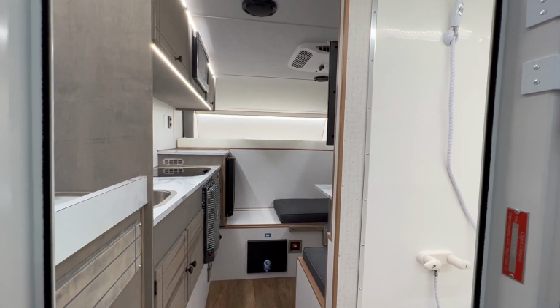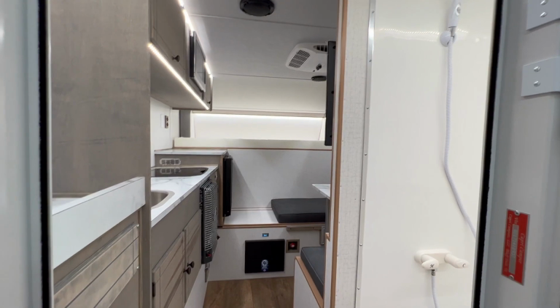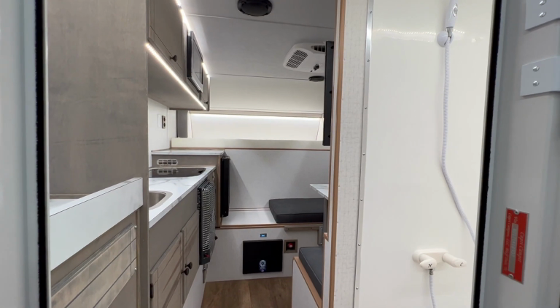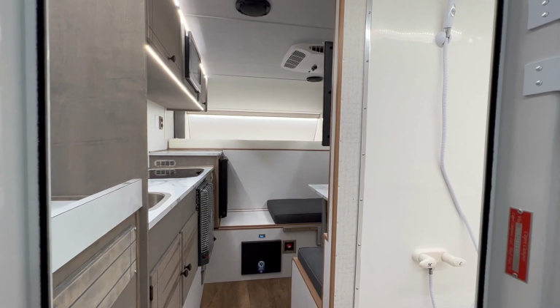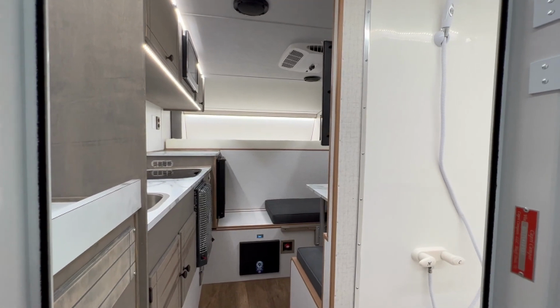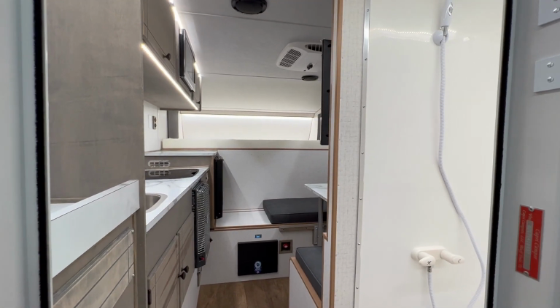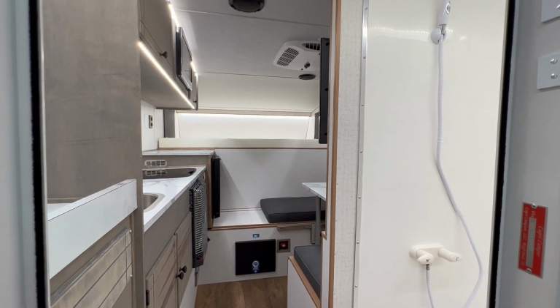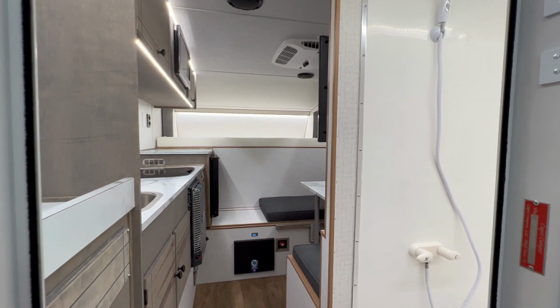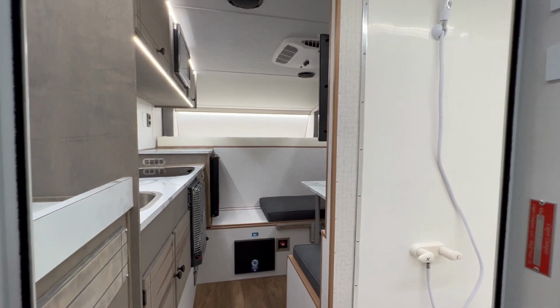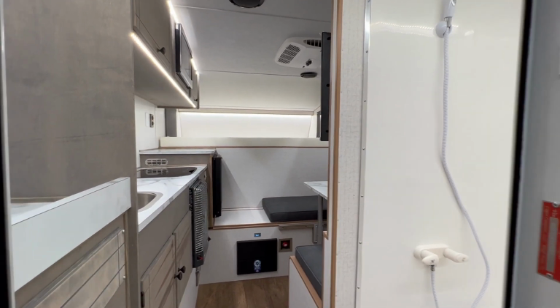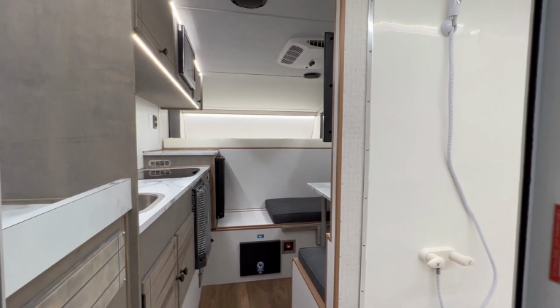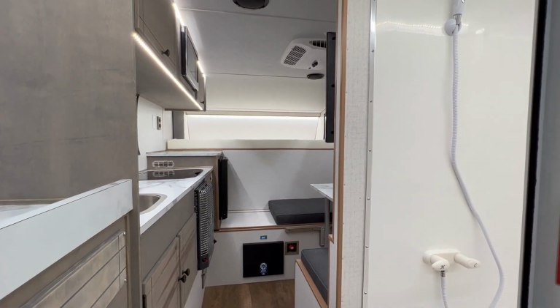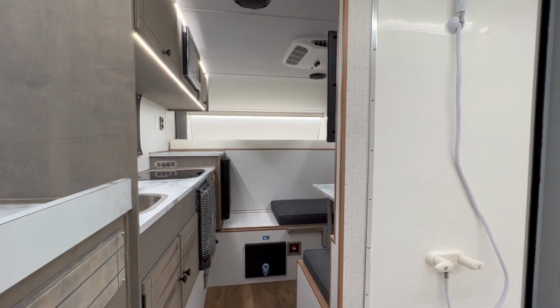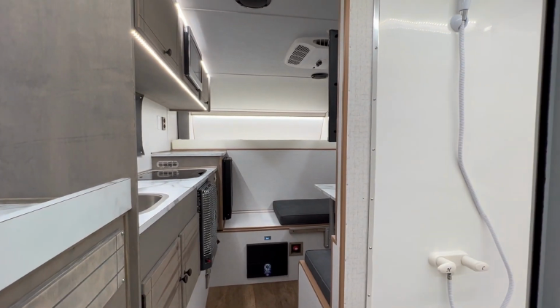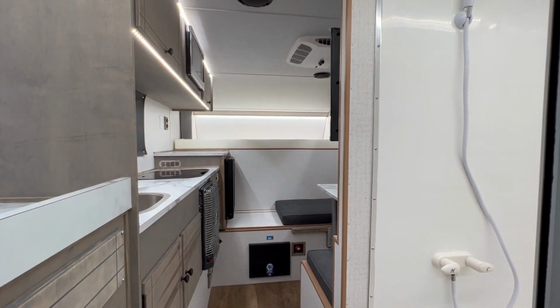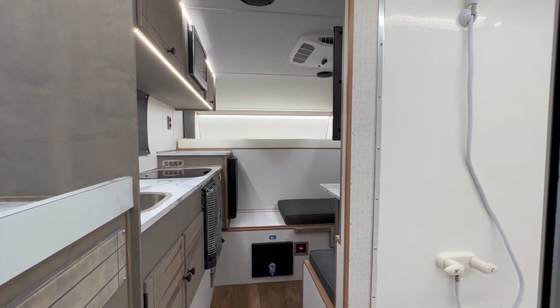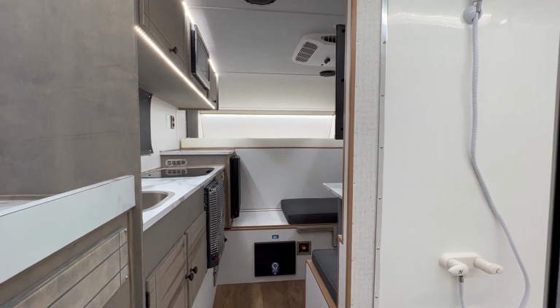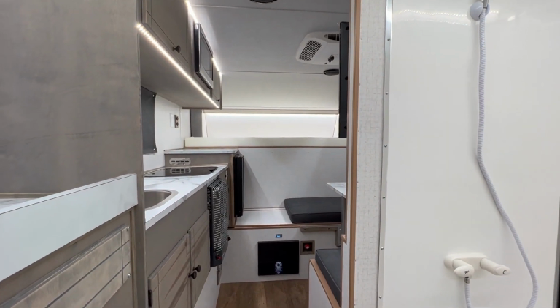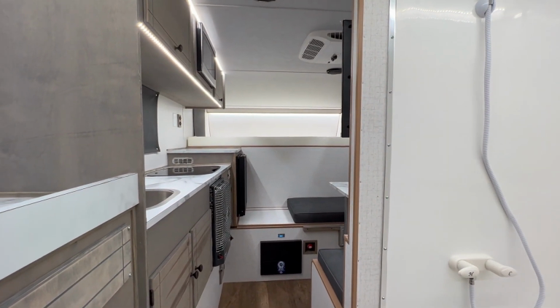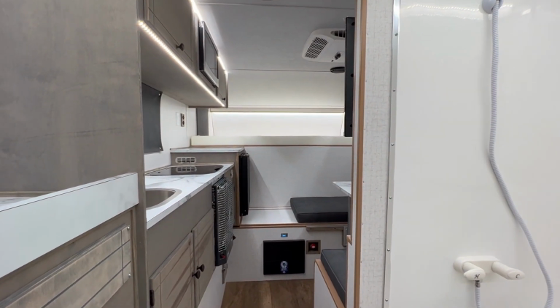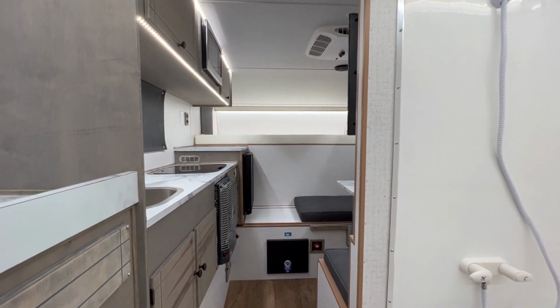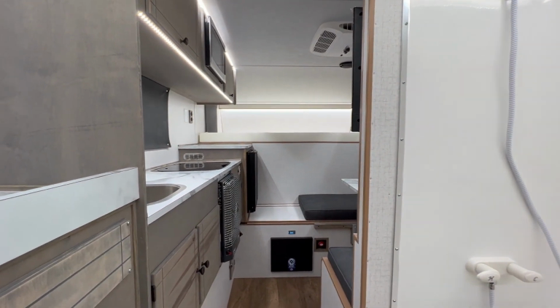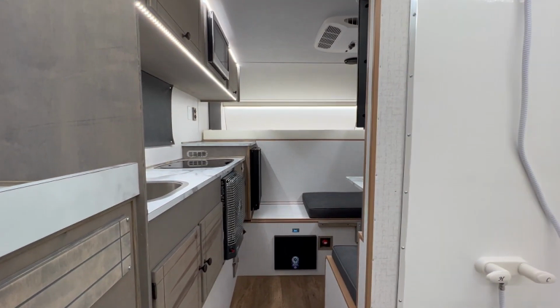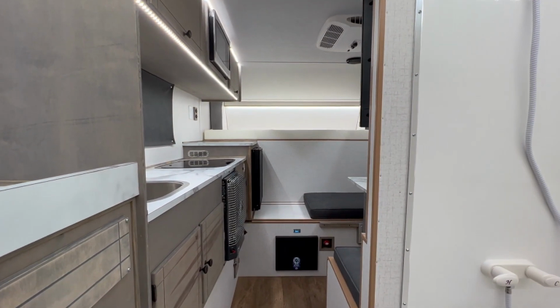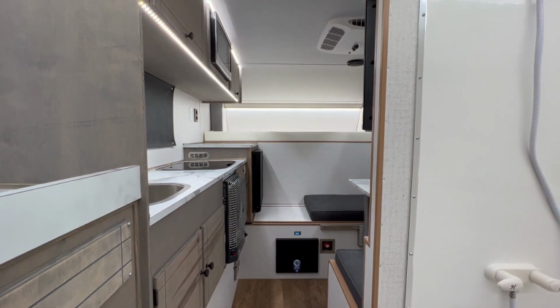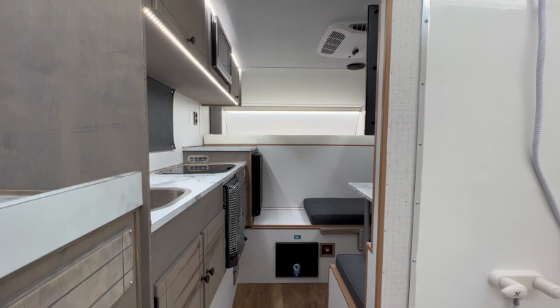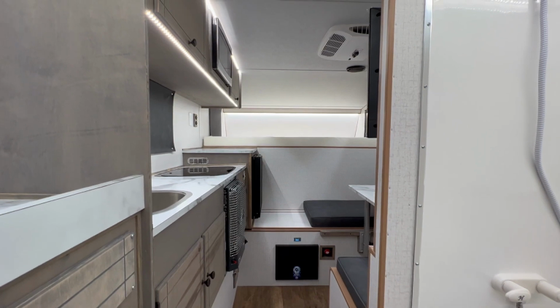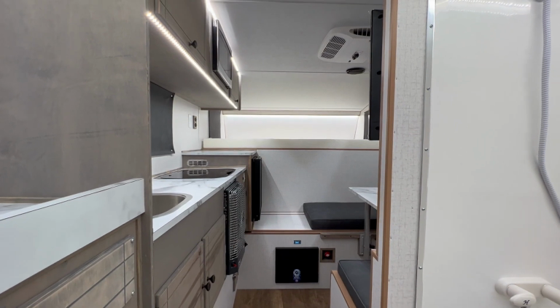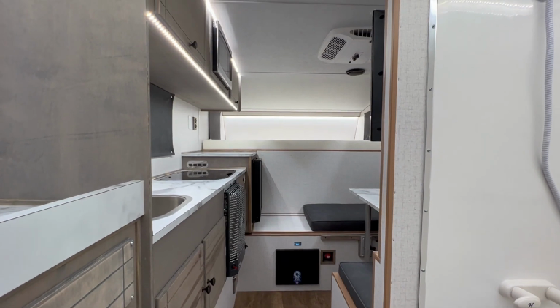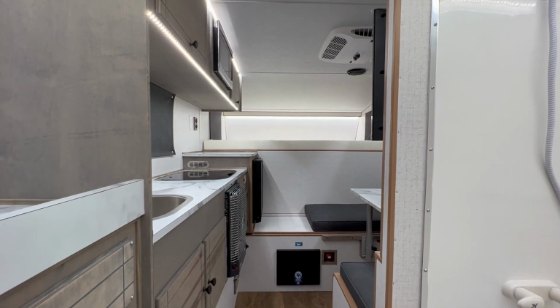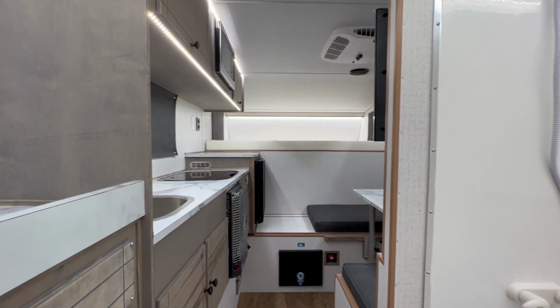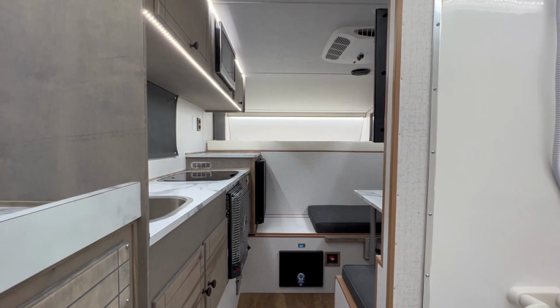Here's an inside look at a 2023 Retreat long bed camper for an eight-foot long bed truck.